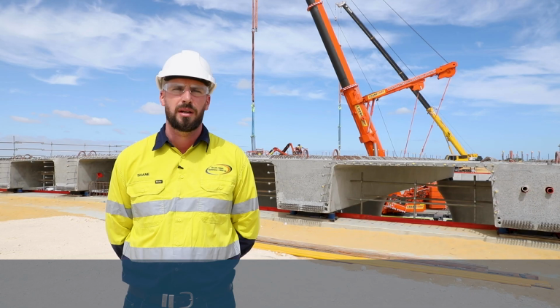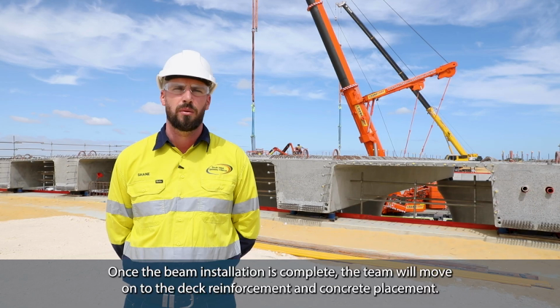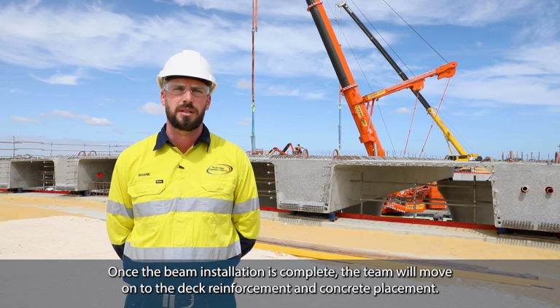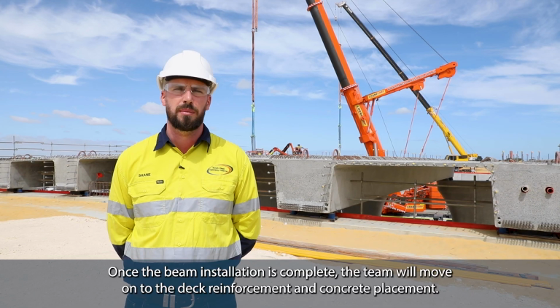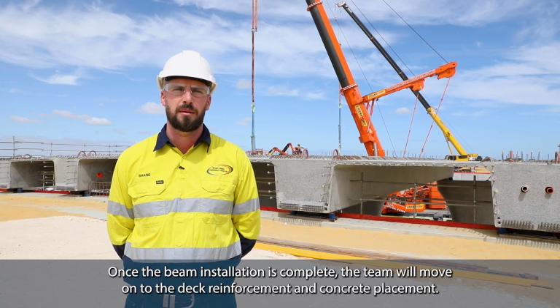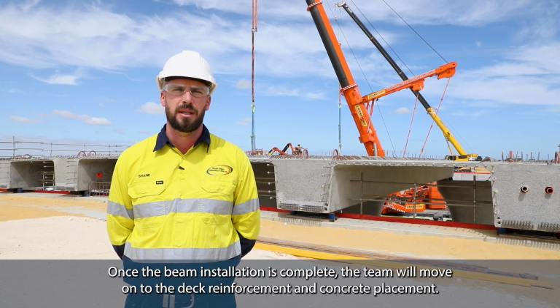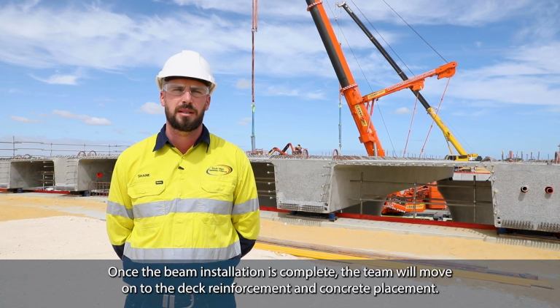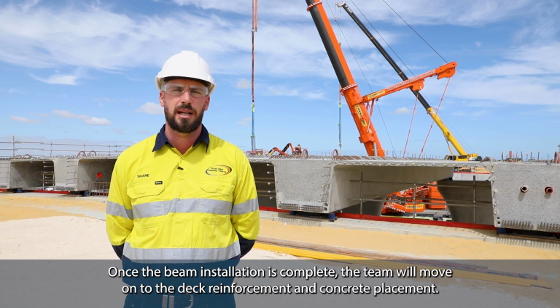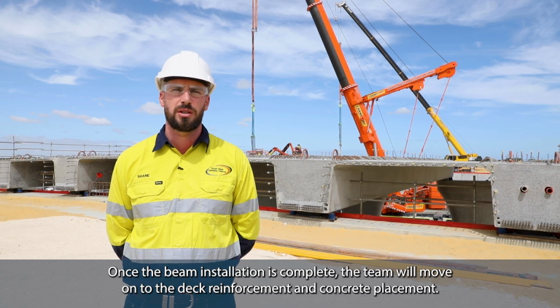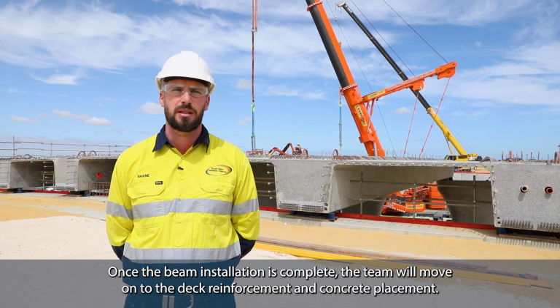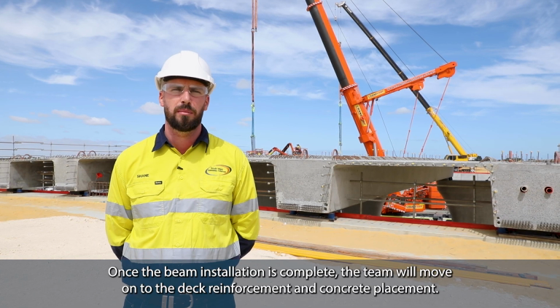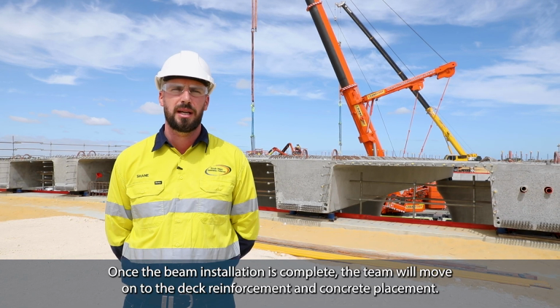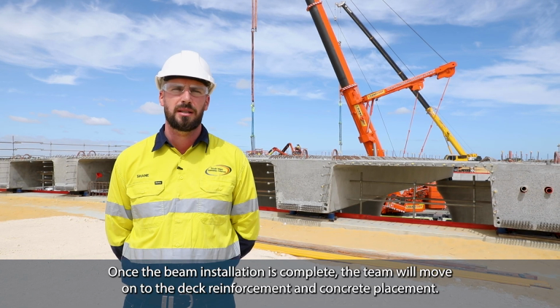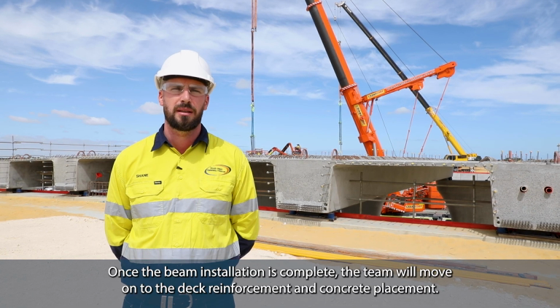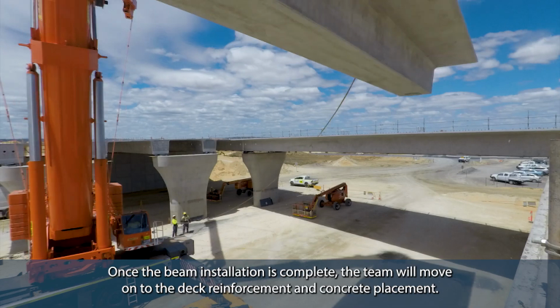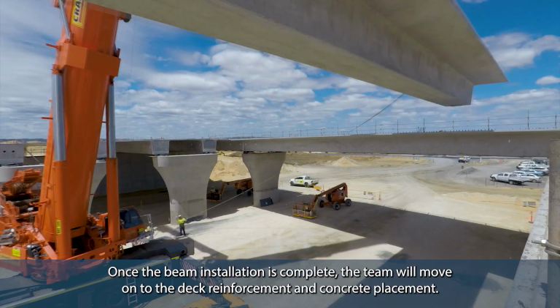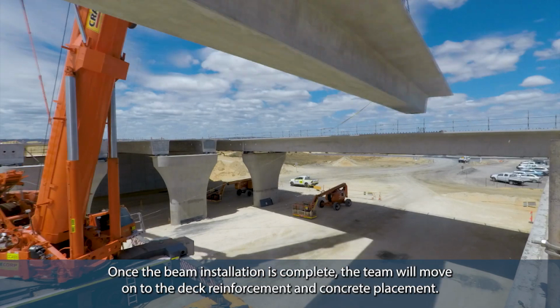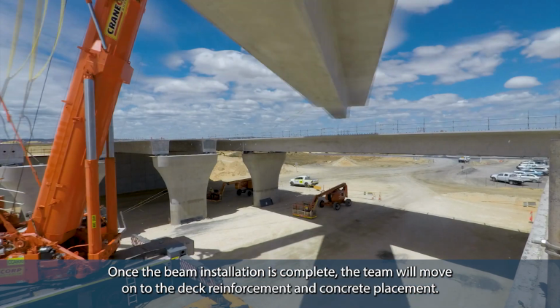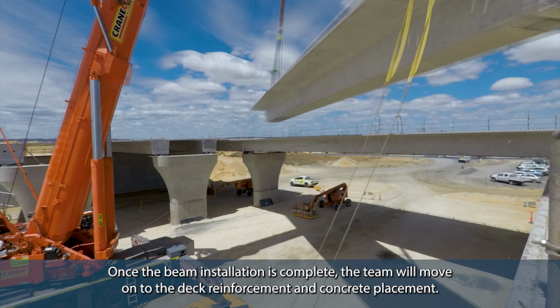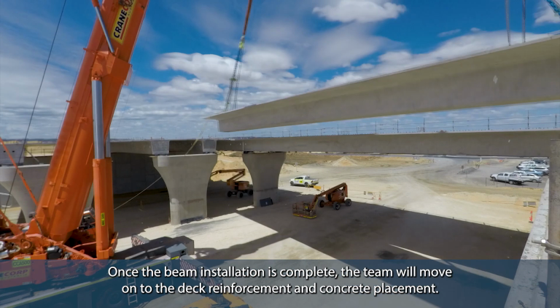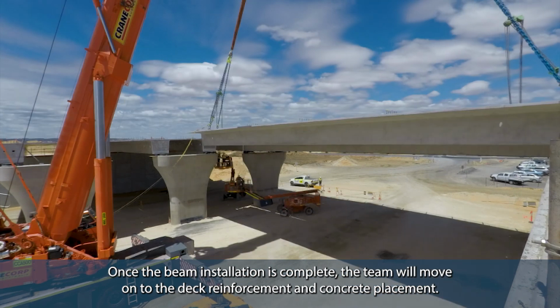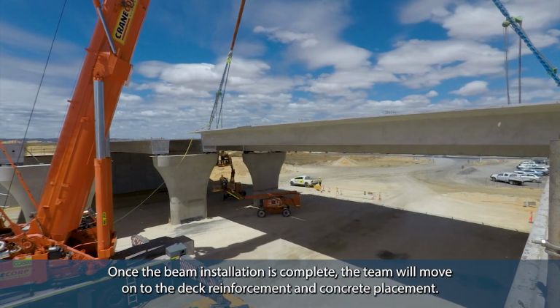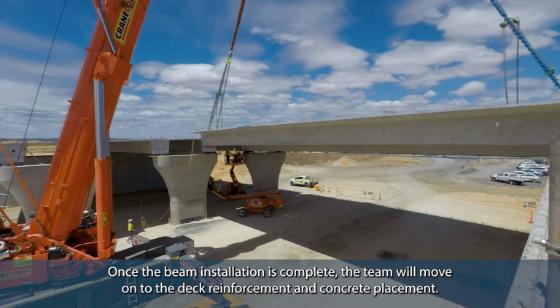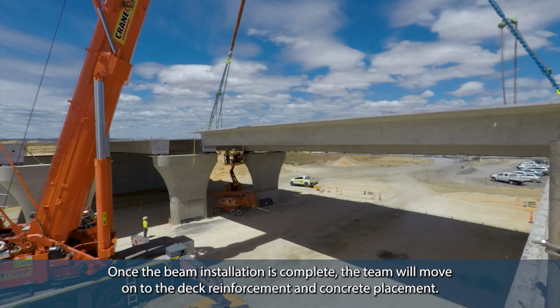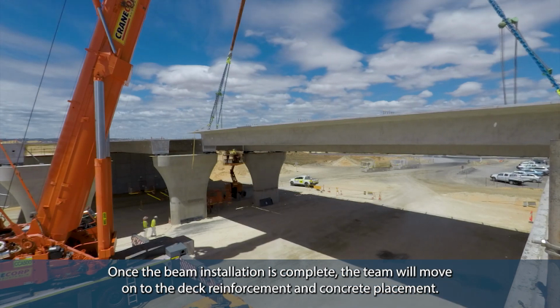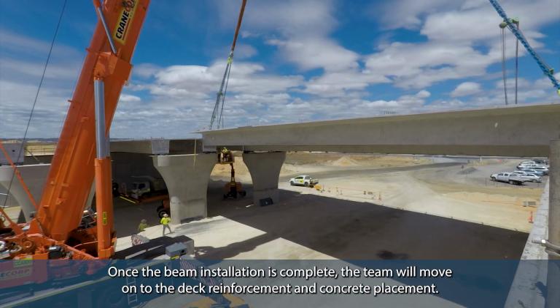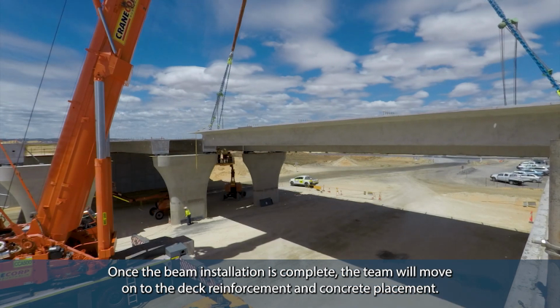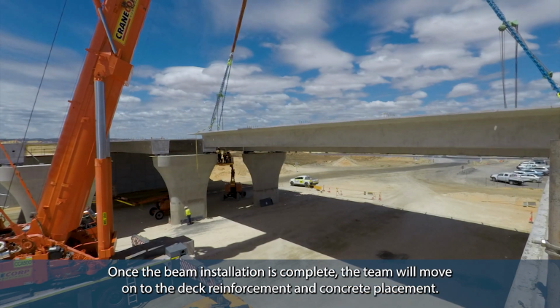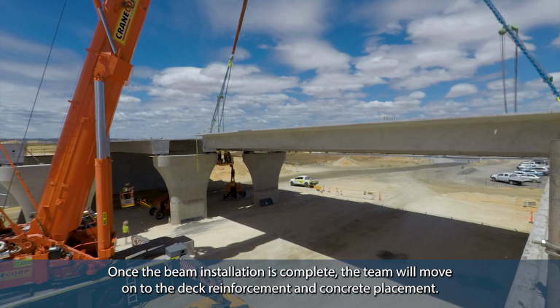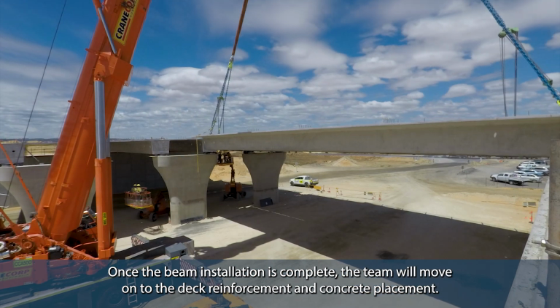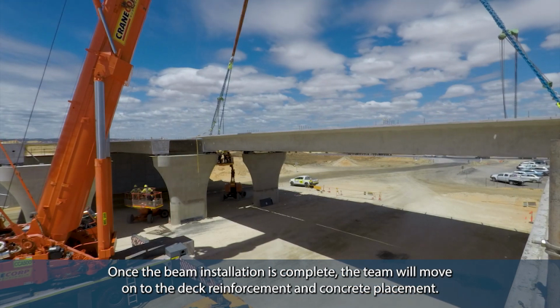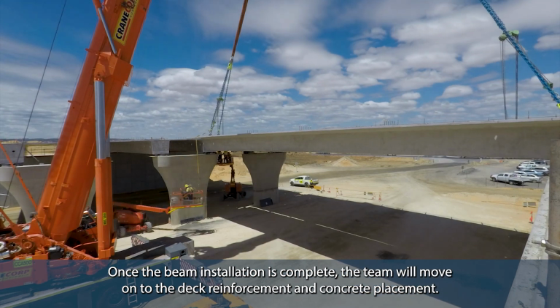Once the beam installation is complete, the team will move on to the deck reinforcement and concrete replacement.